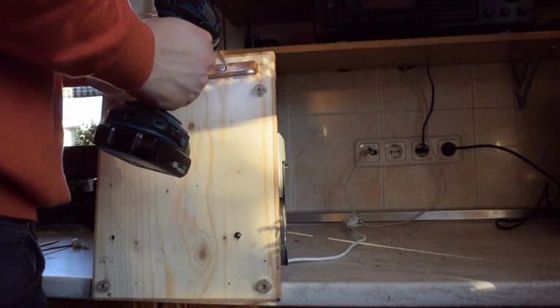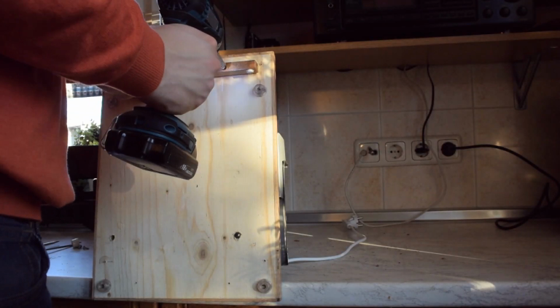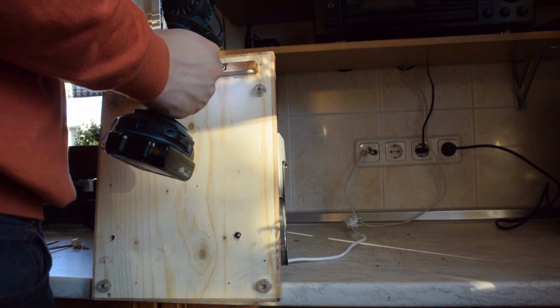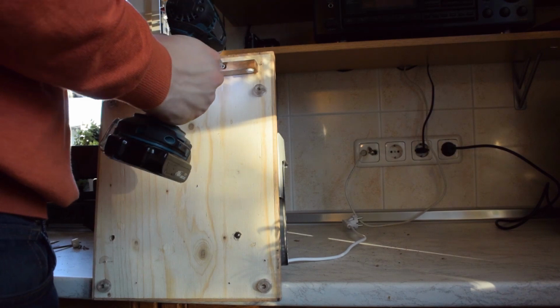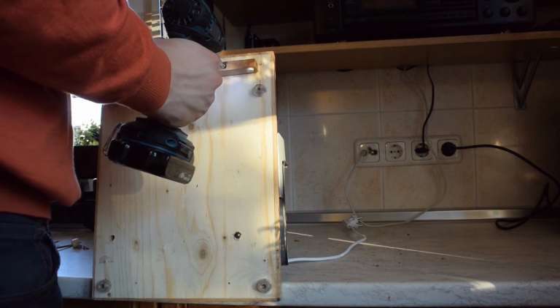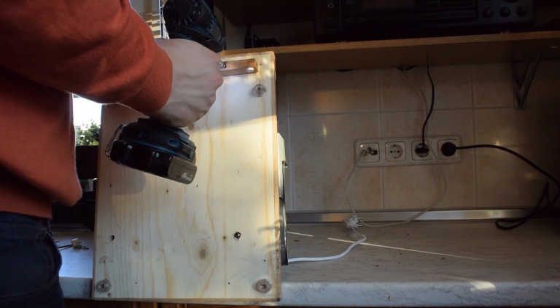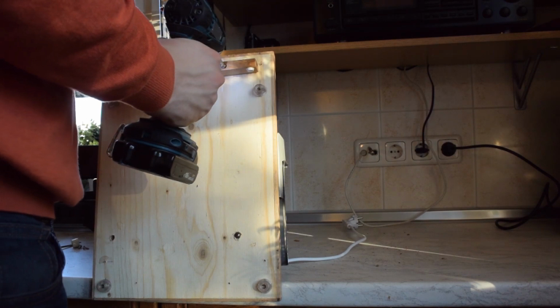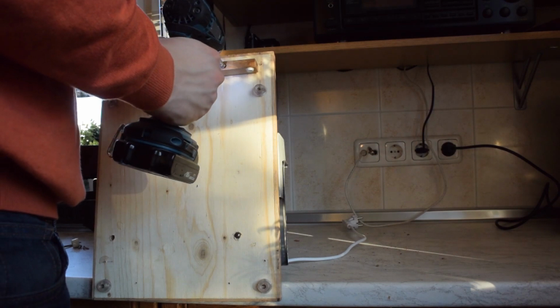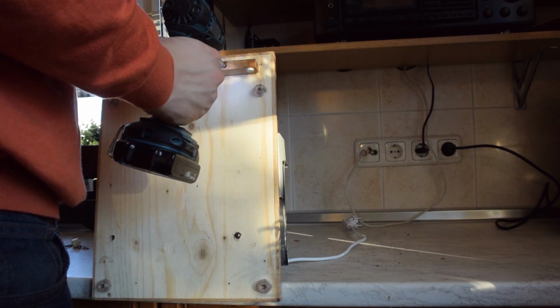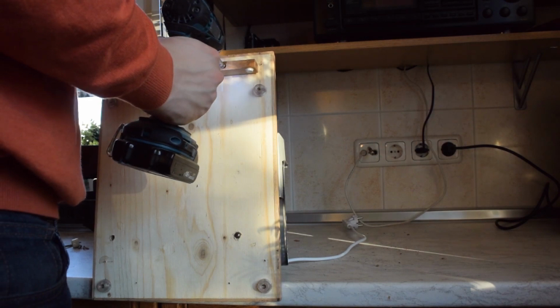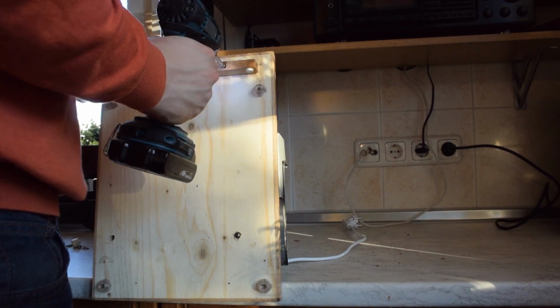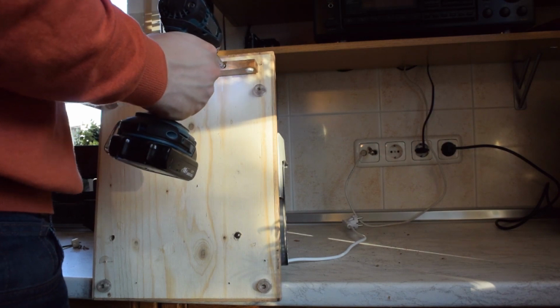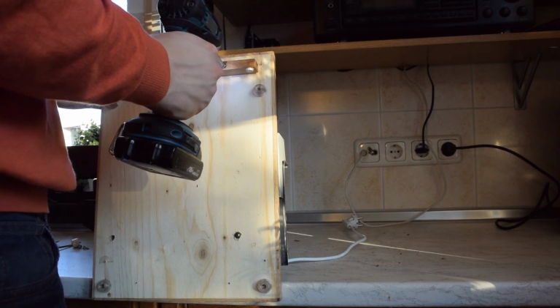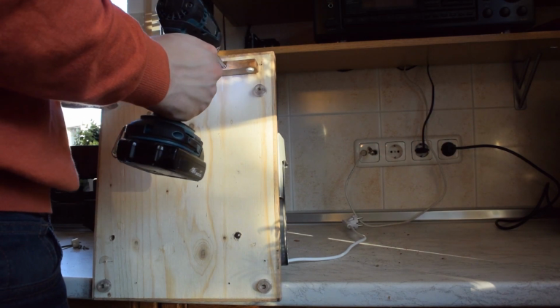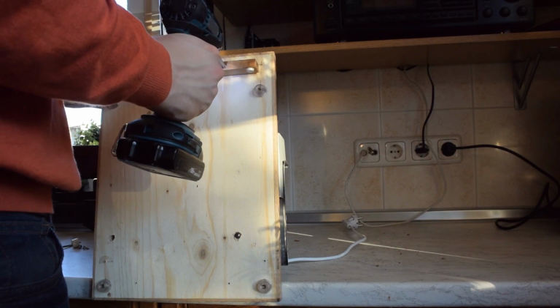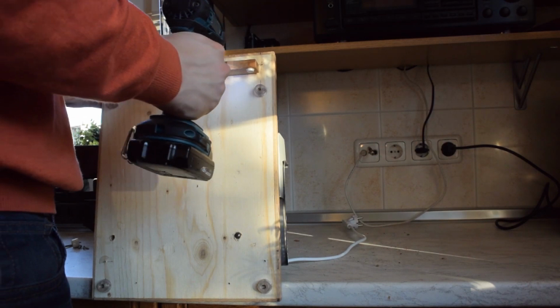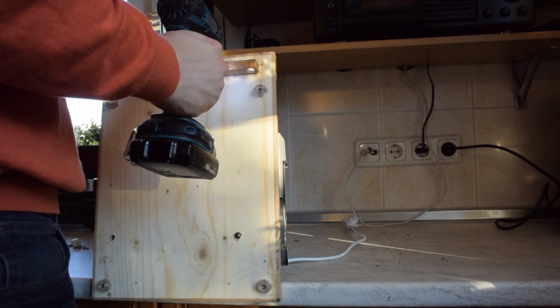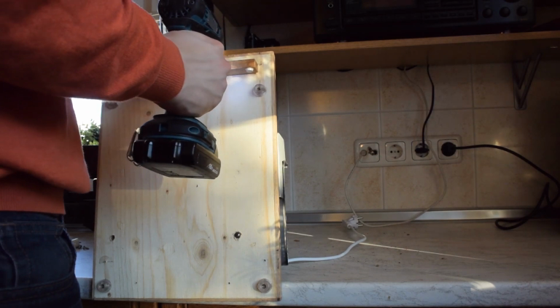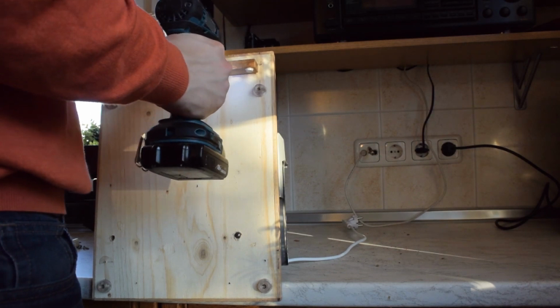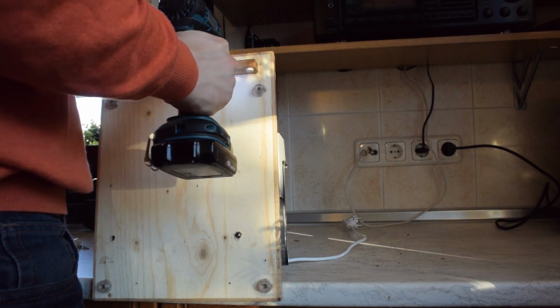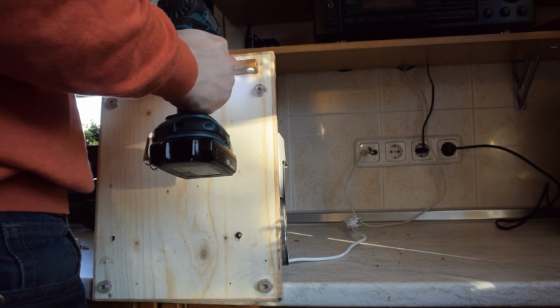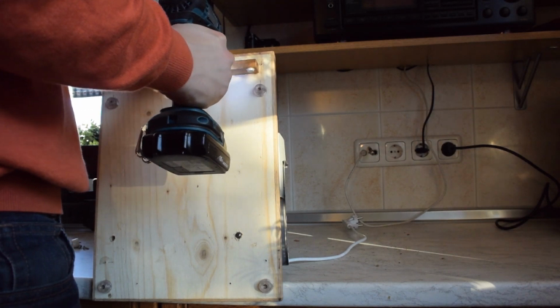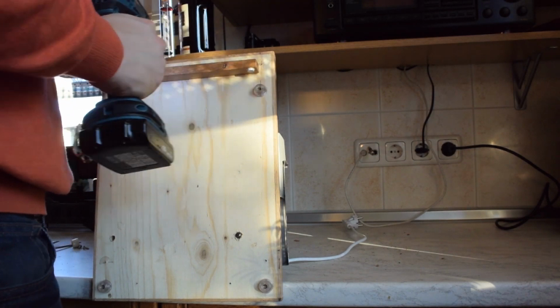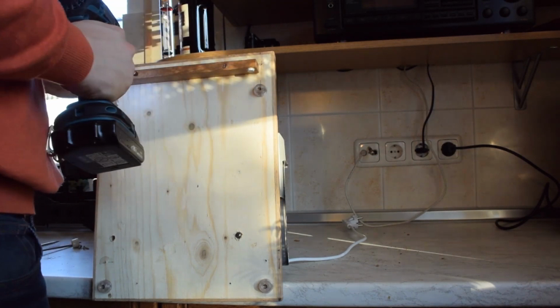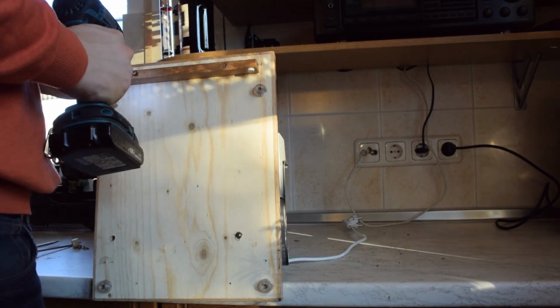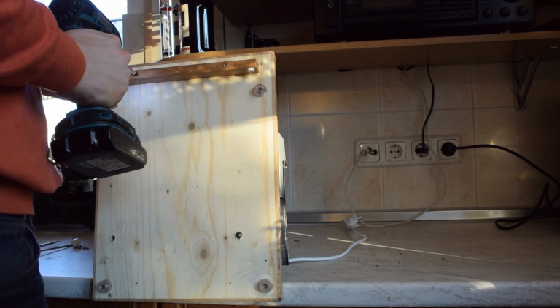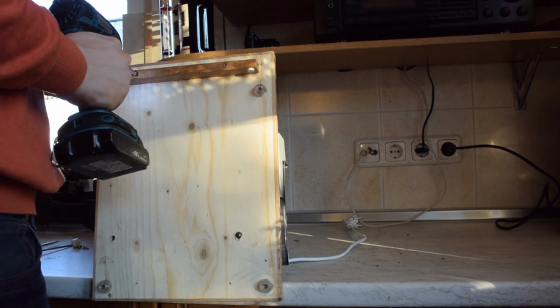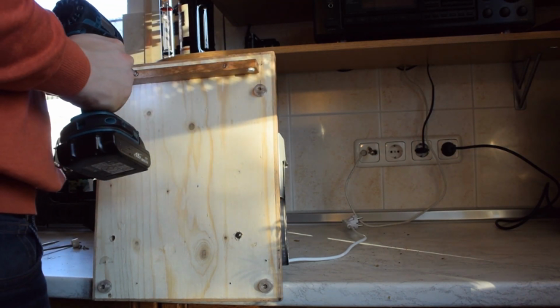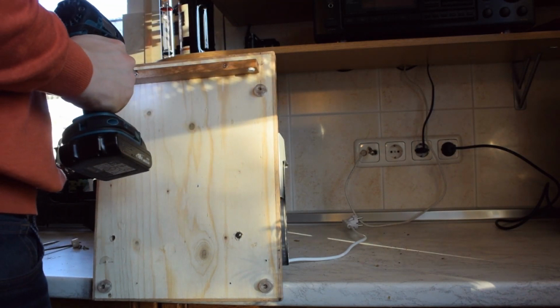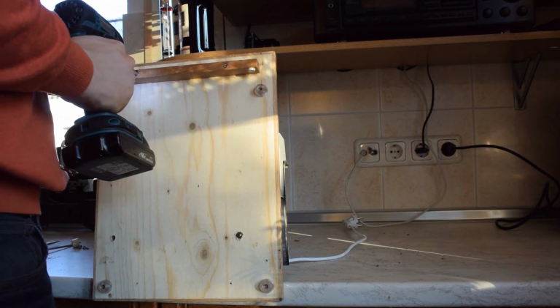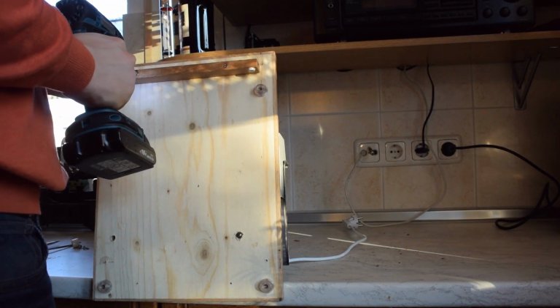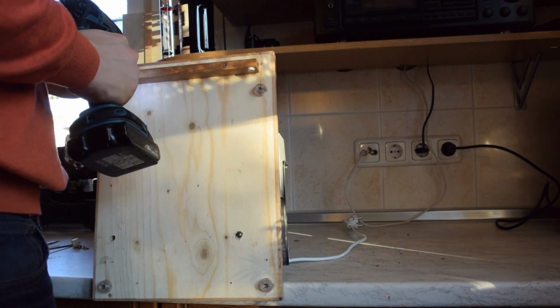I thought about hooking it up to a dust collector, but my girlfriend somehow didn't like the idea.